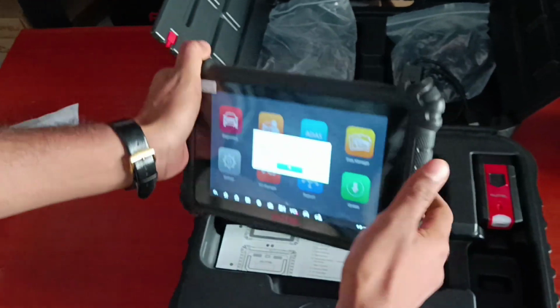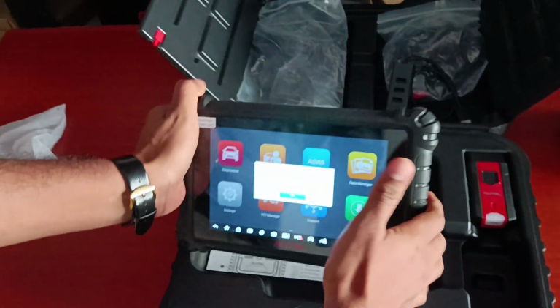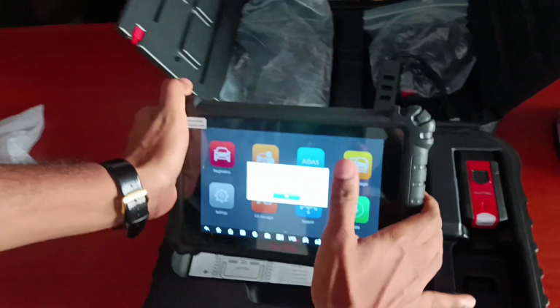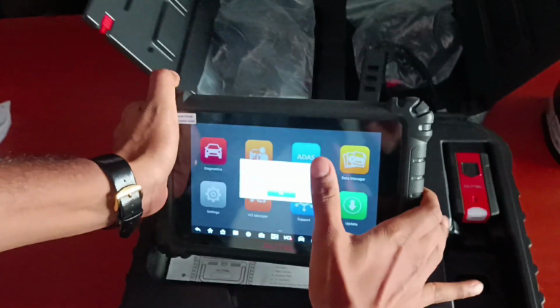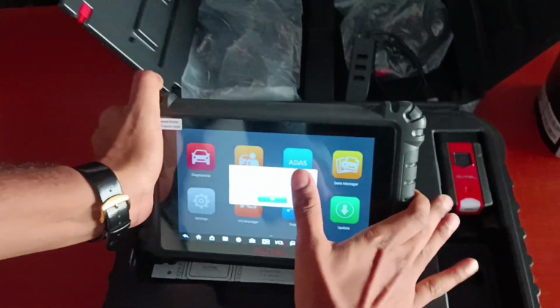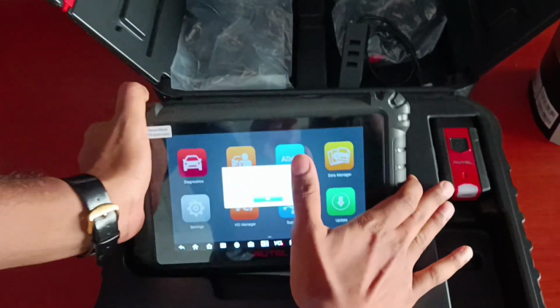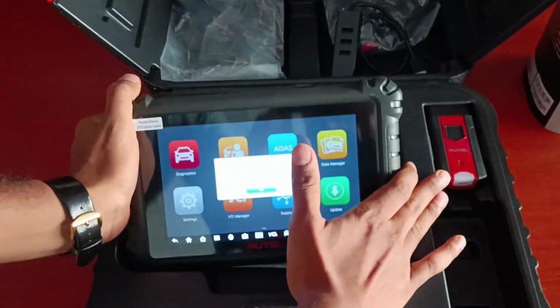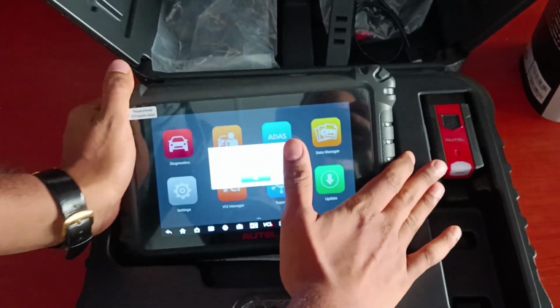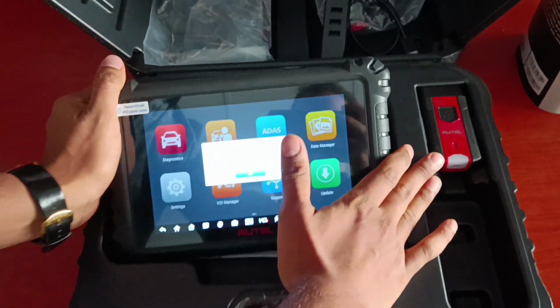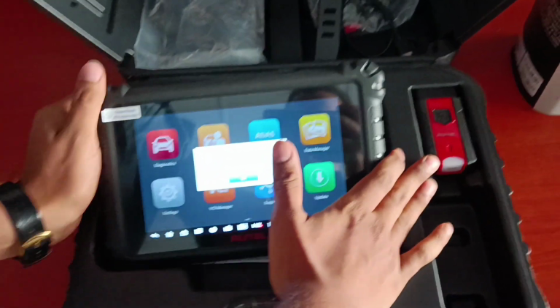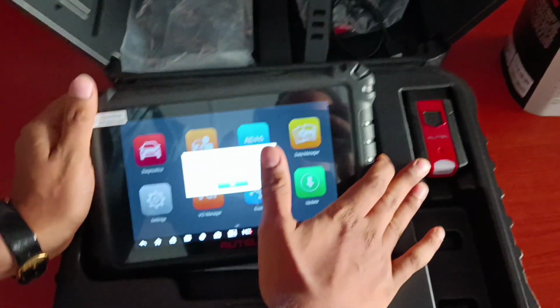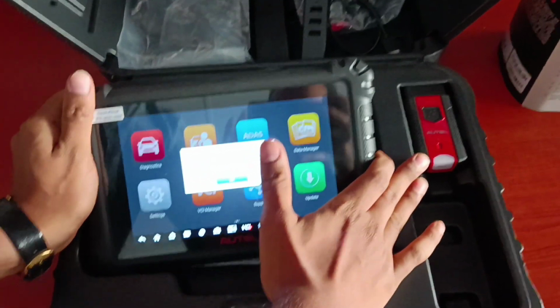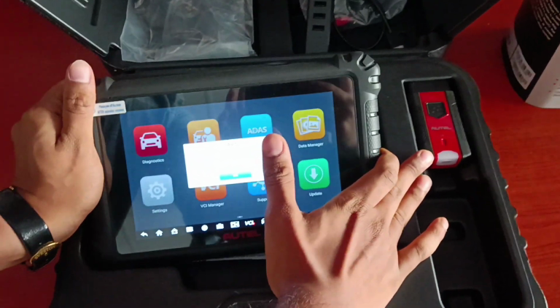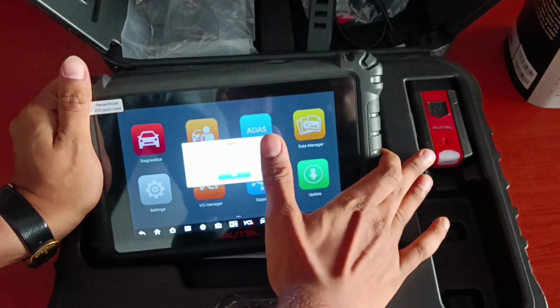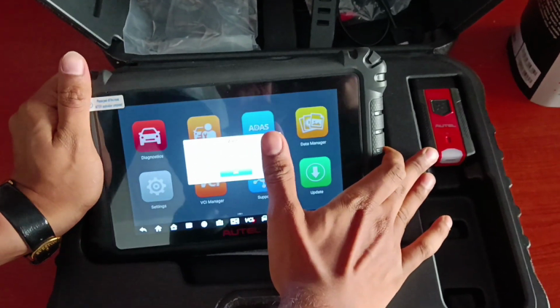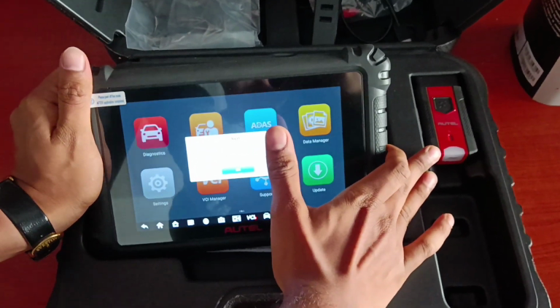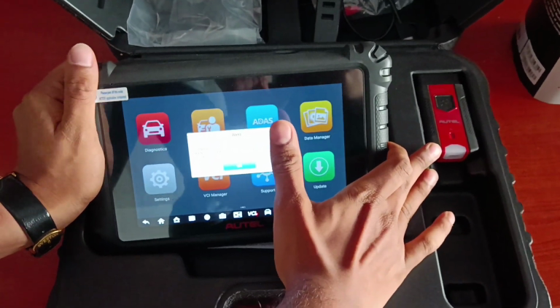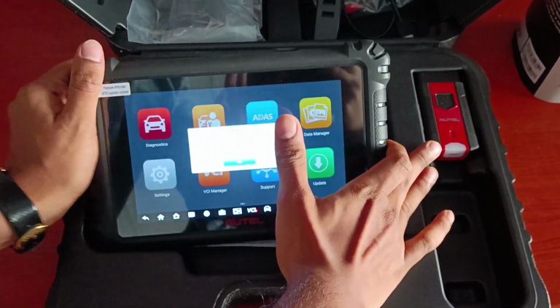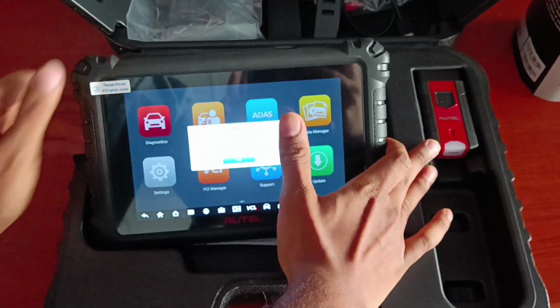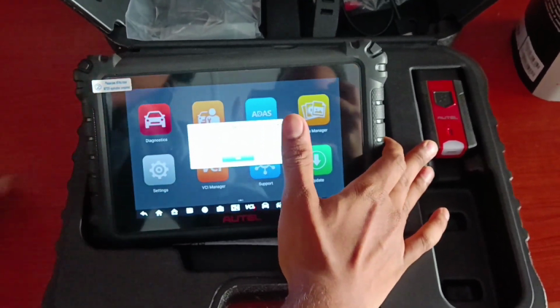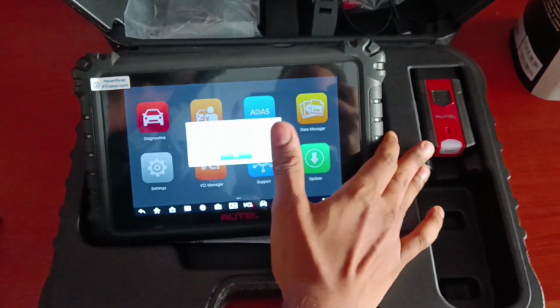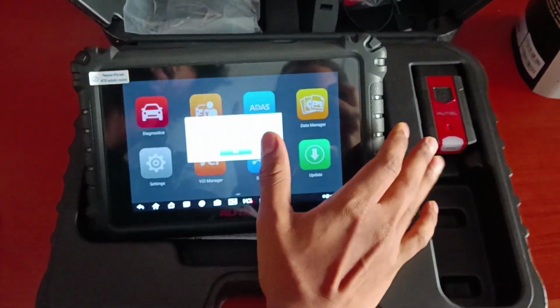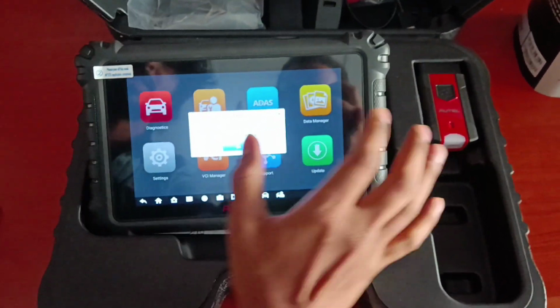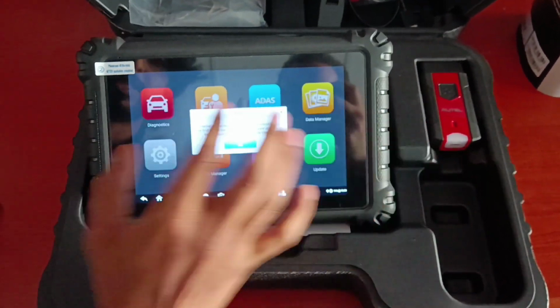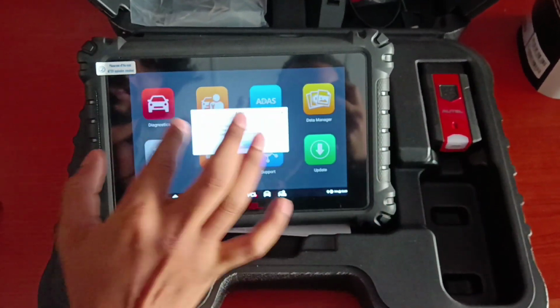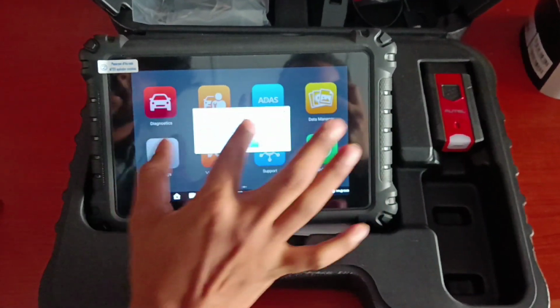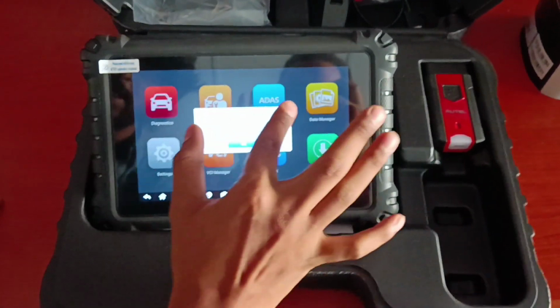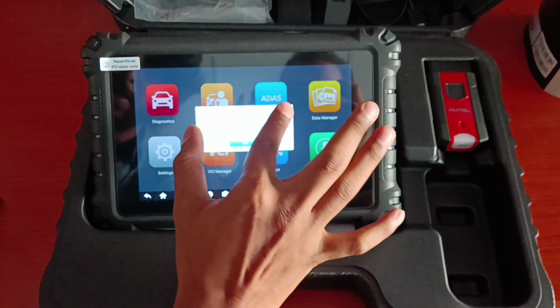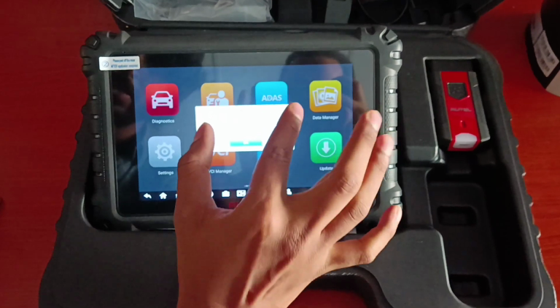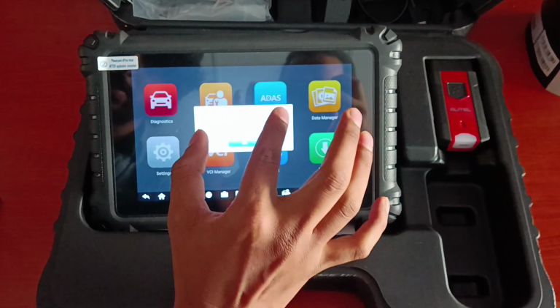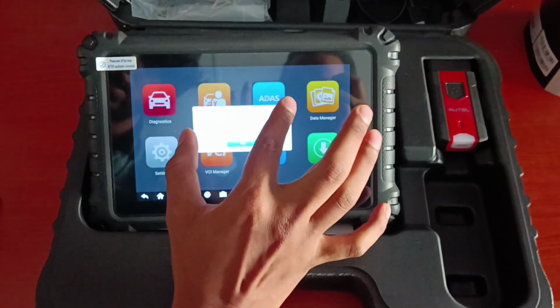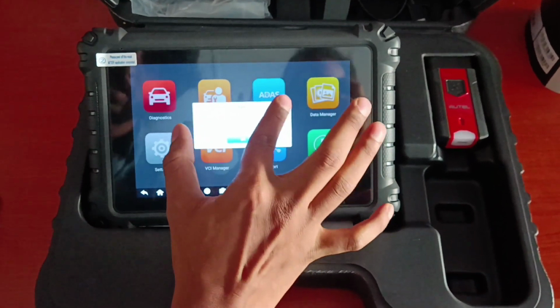The same design feature is also coming in the 909, 919, and Ultra.